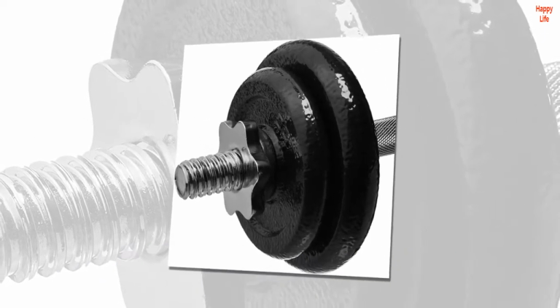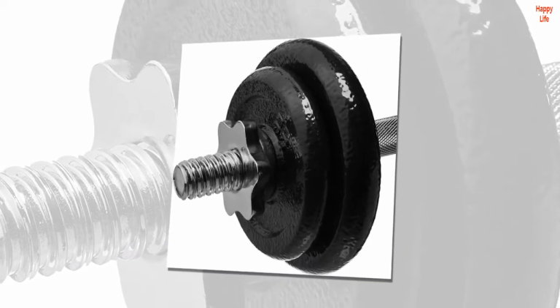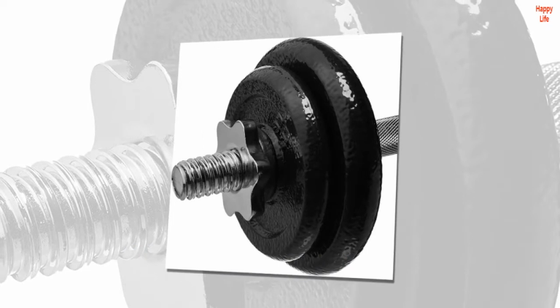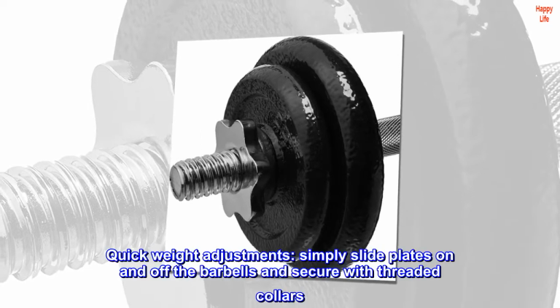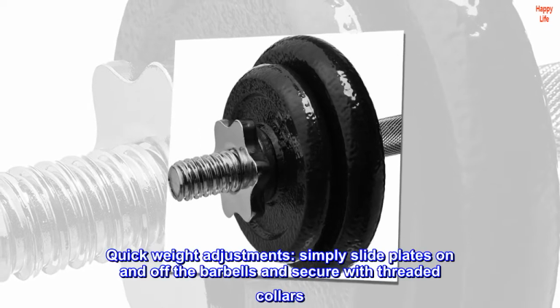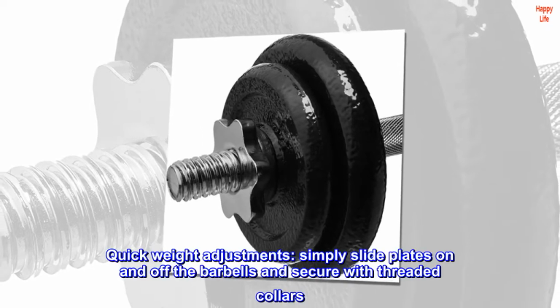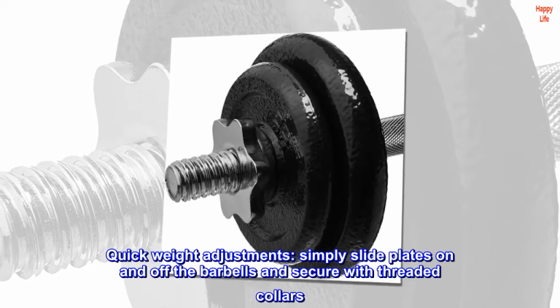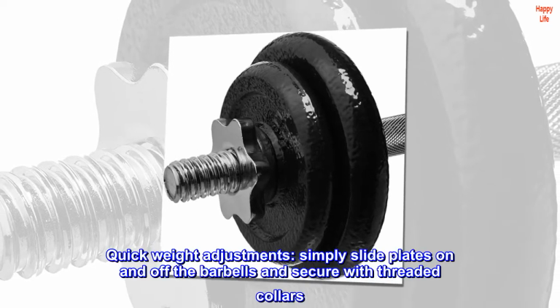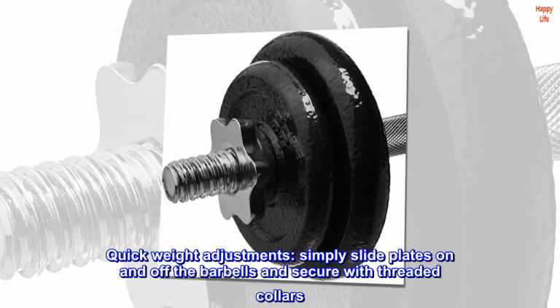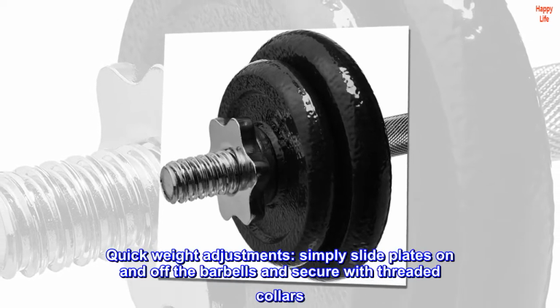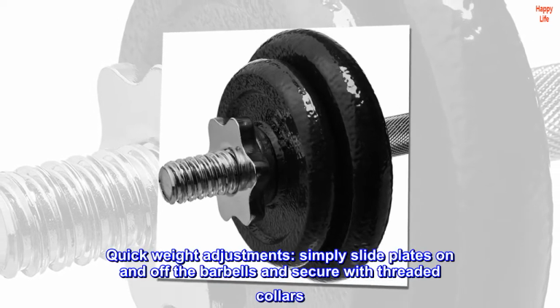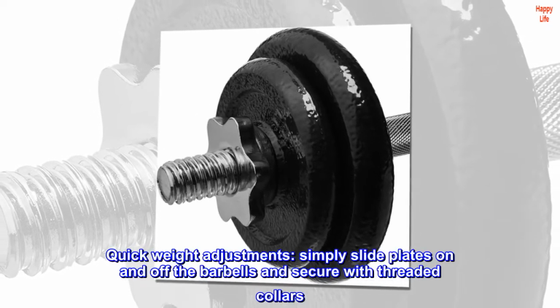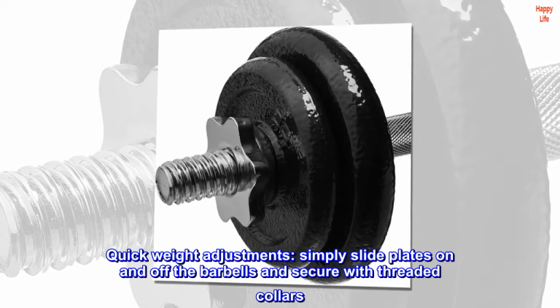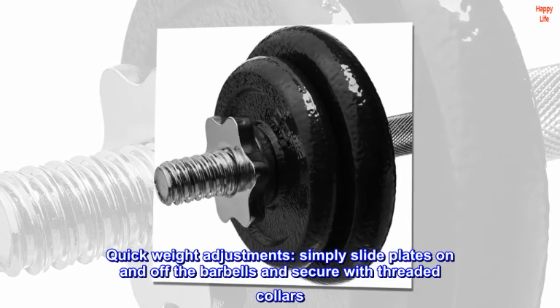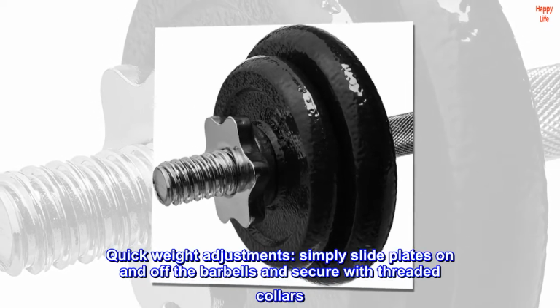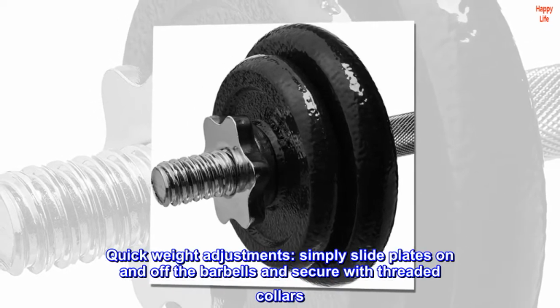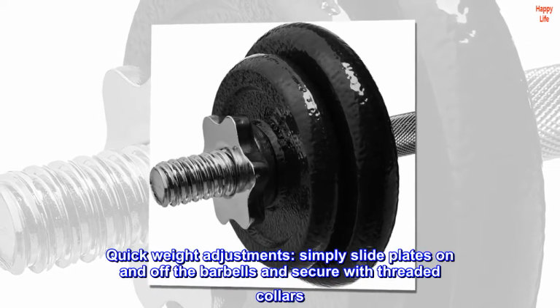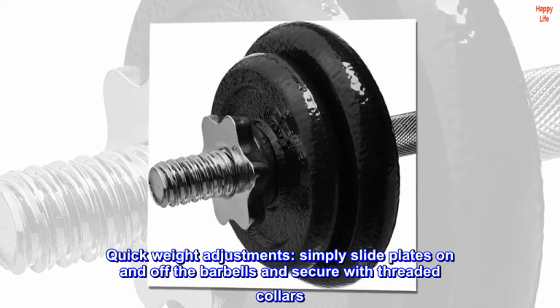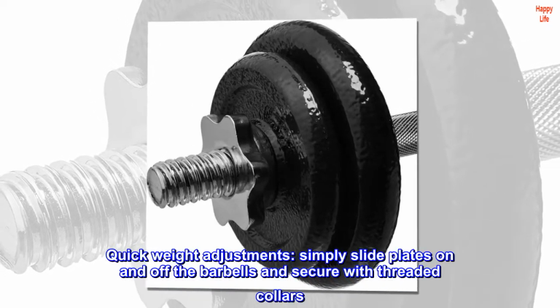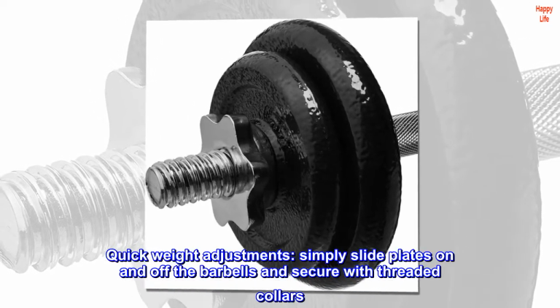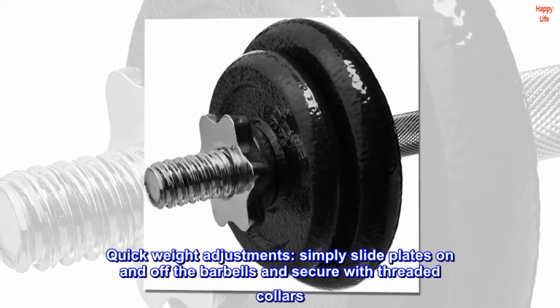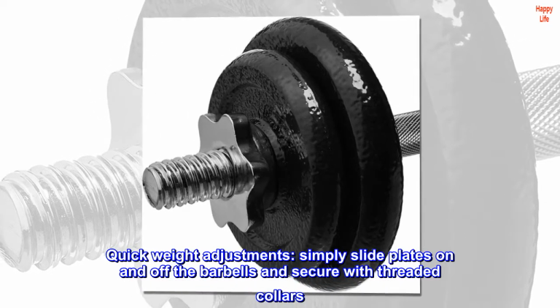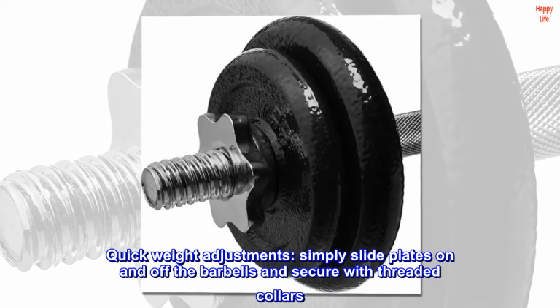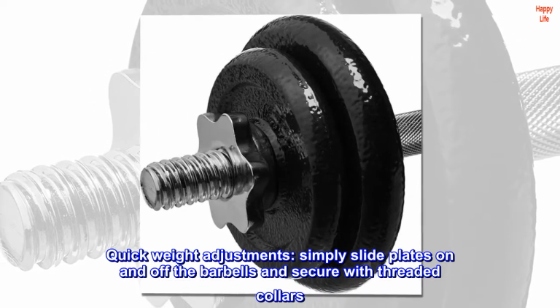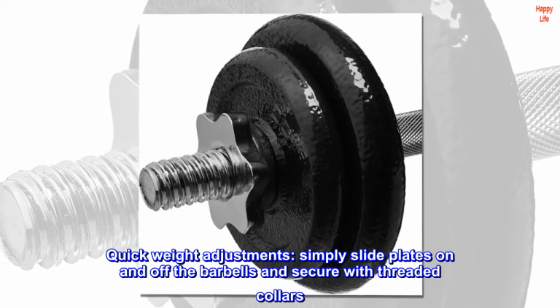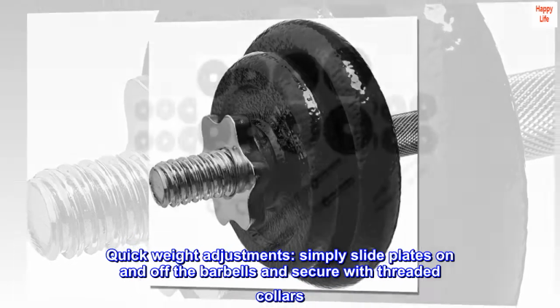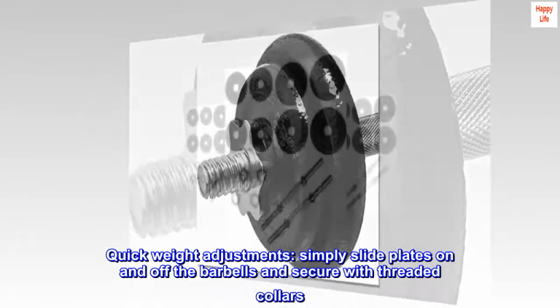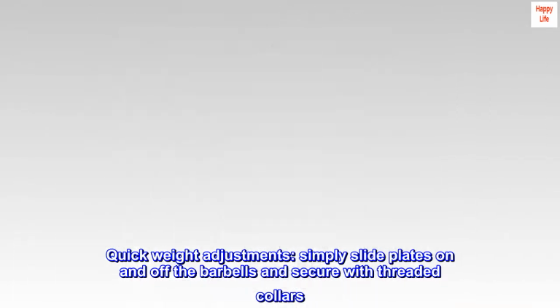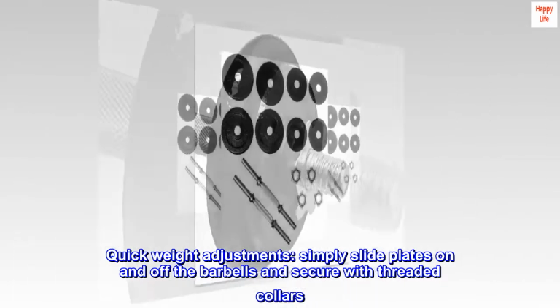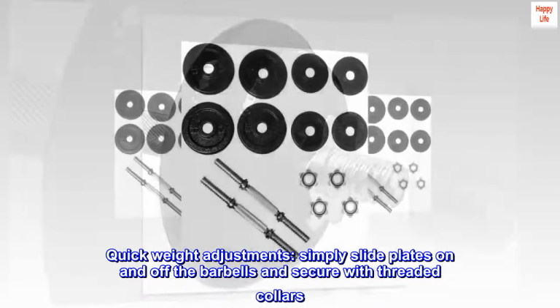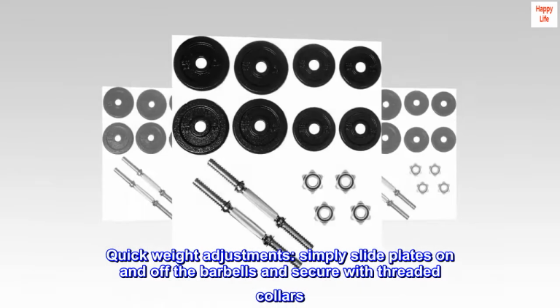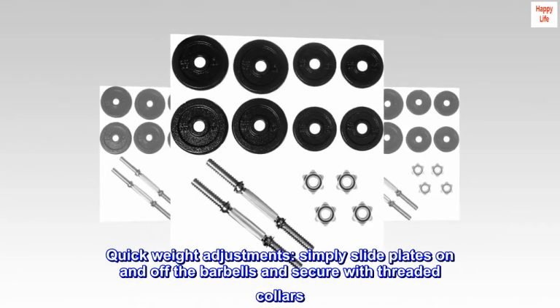Quick weight adjustments. Simply slide plates on and off the barbells and secure with threaded collars.